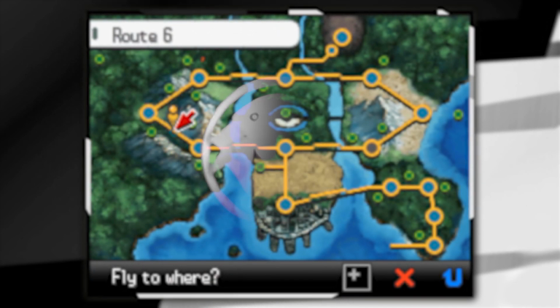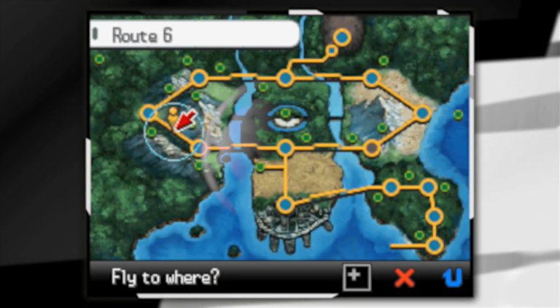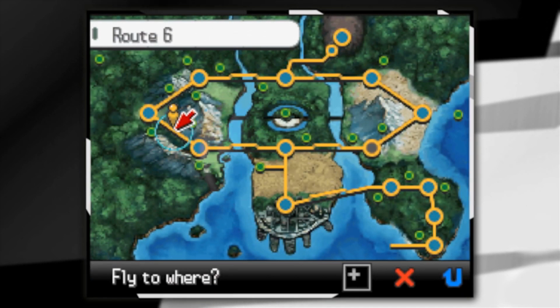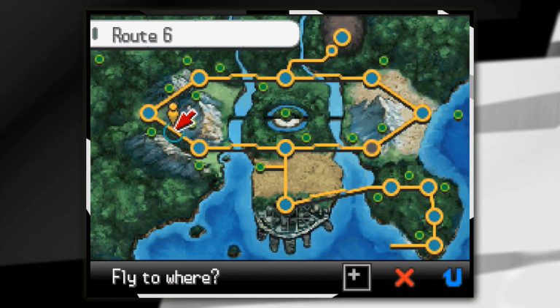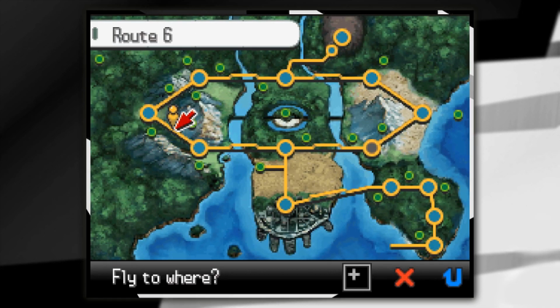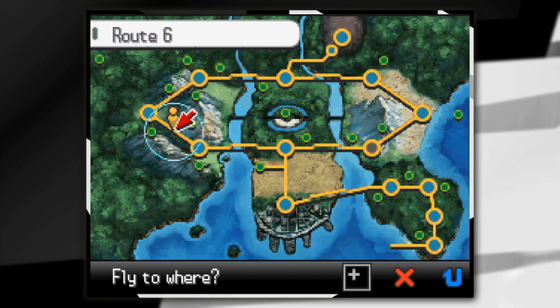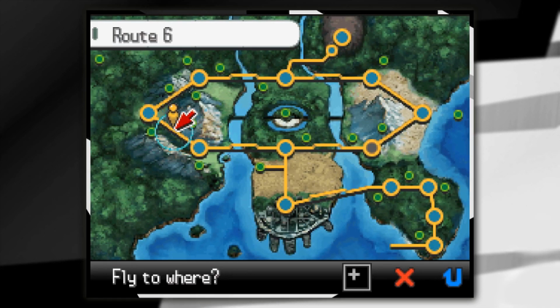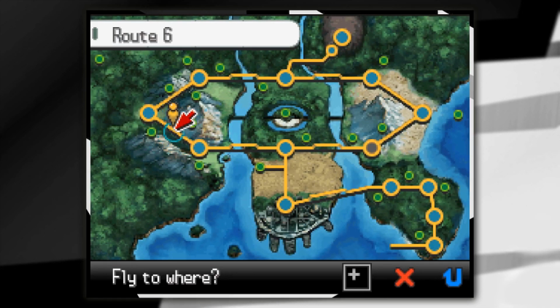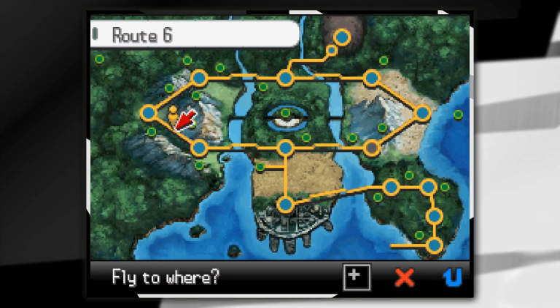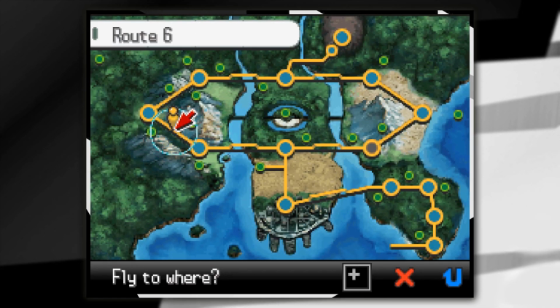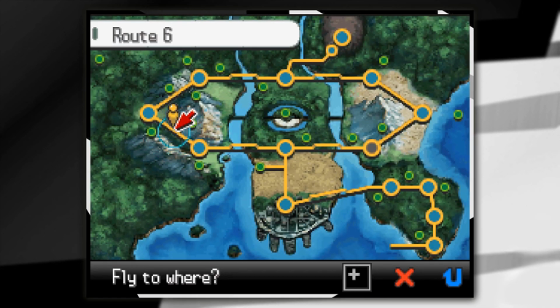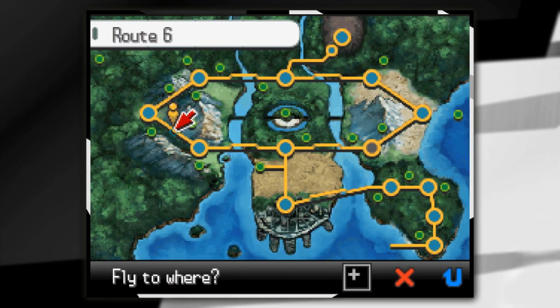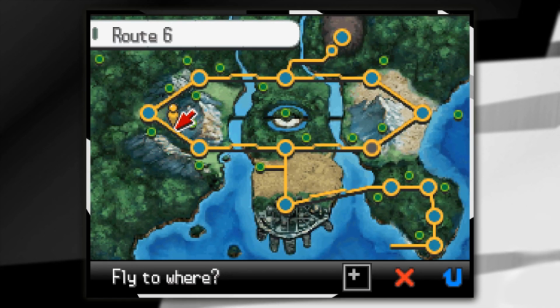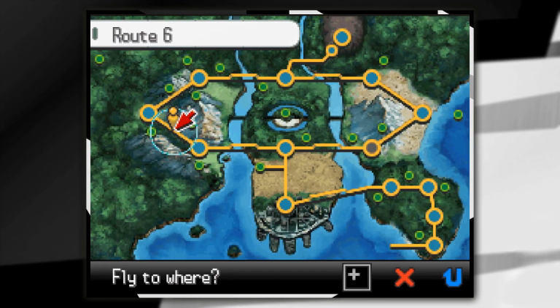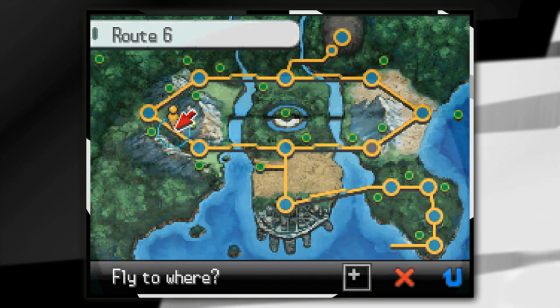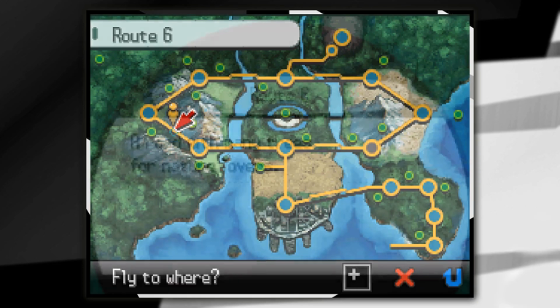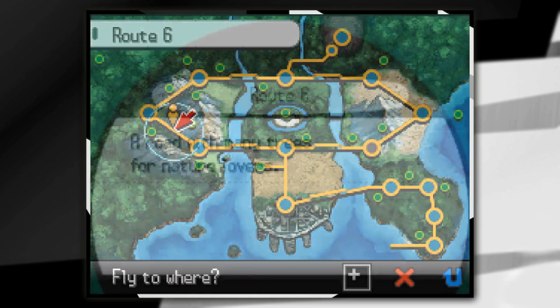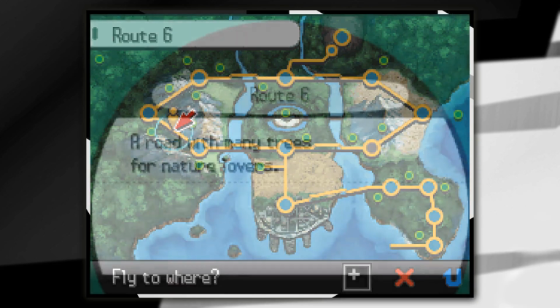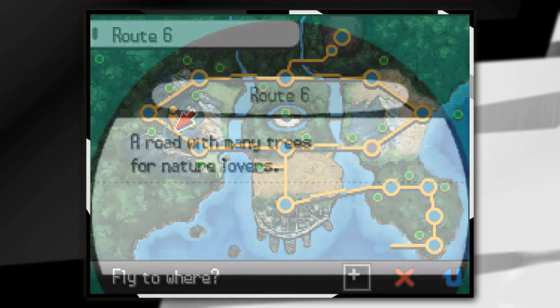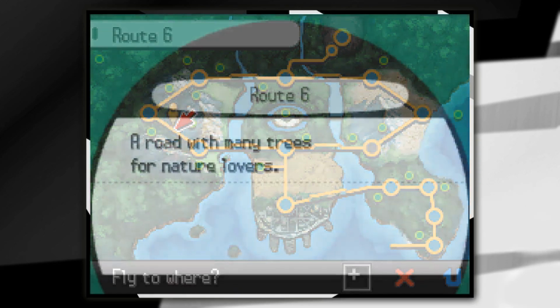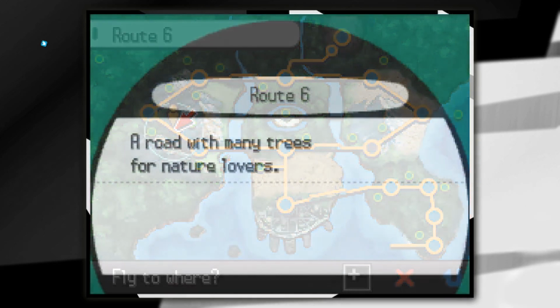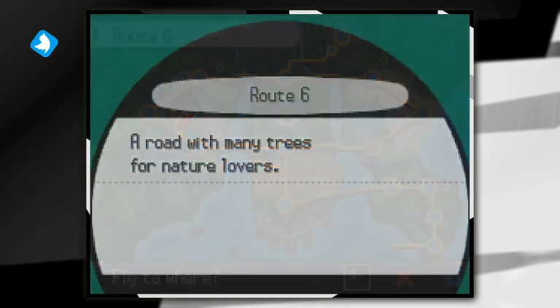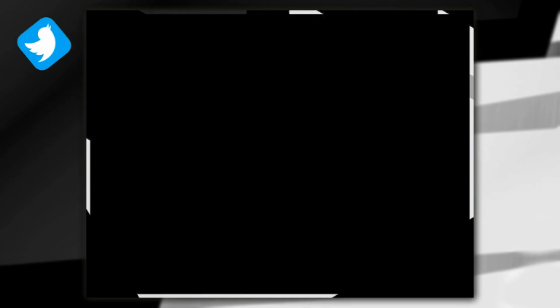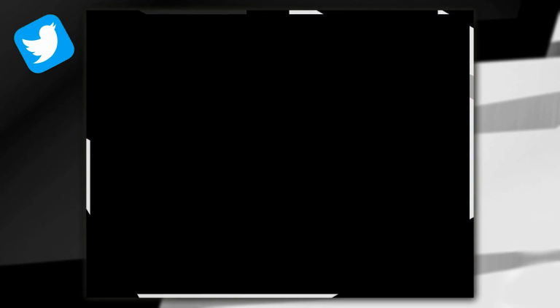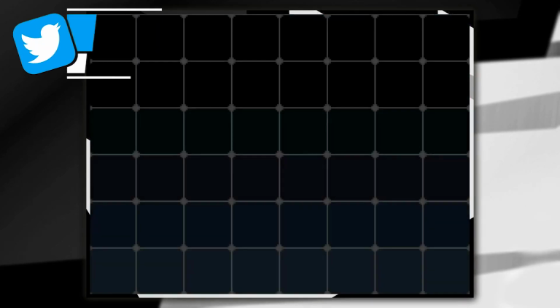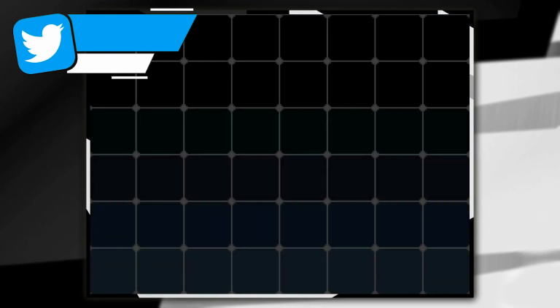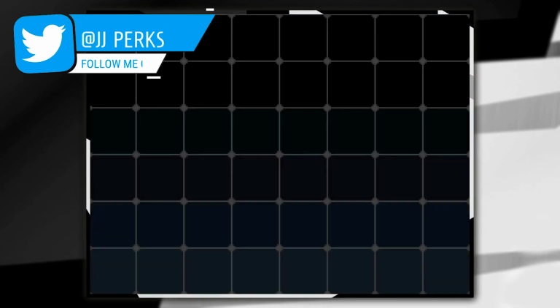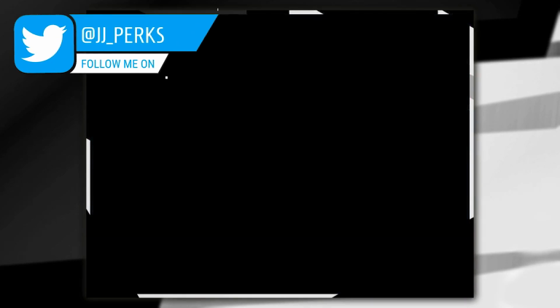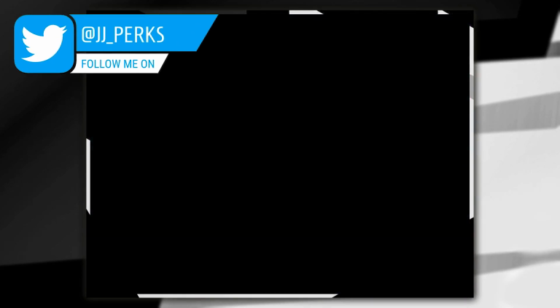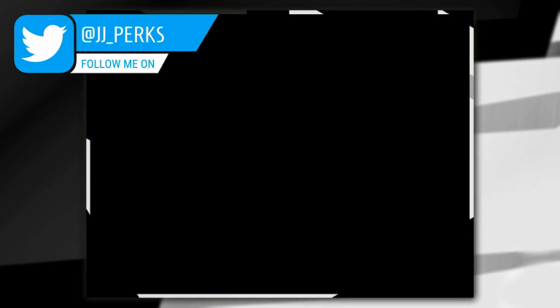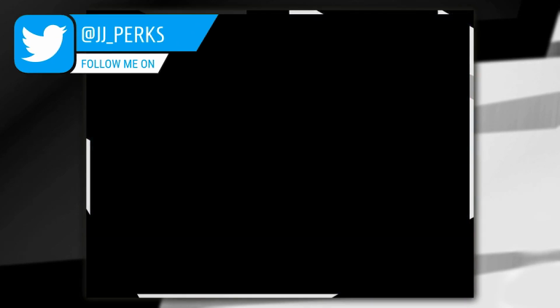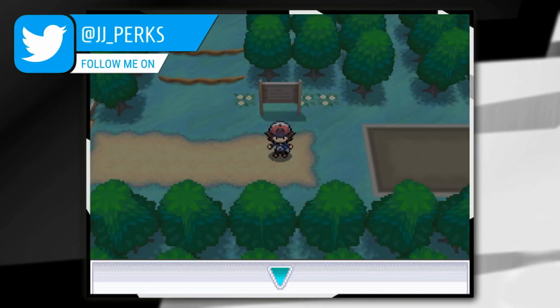So to evolve Mincino into Cinccino on Pokemon Black and White is actually super simple. We're just going to use a shiny stone.